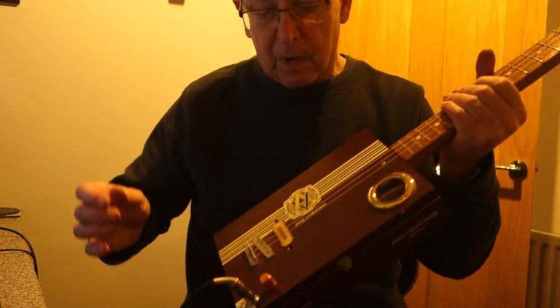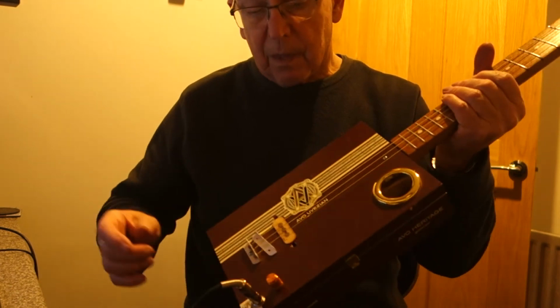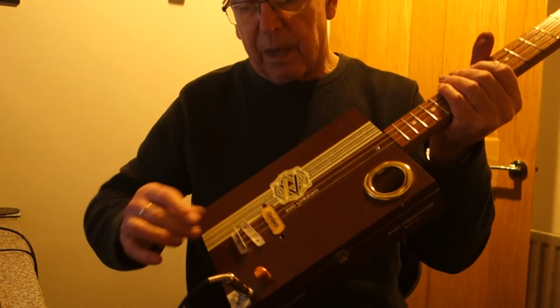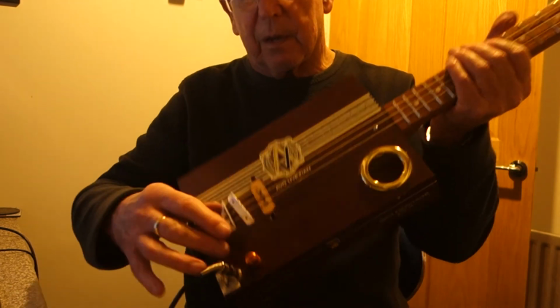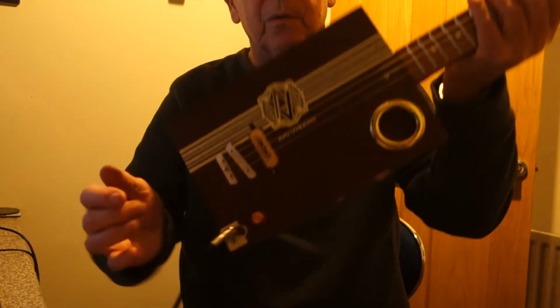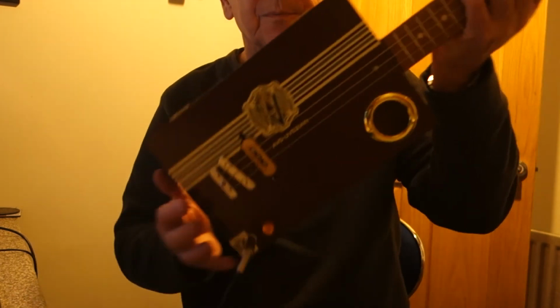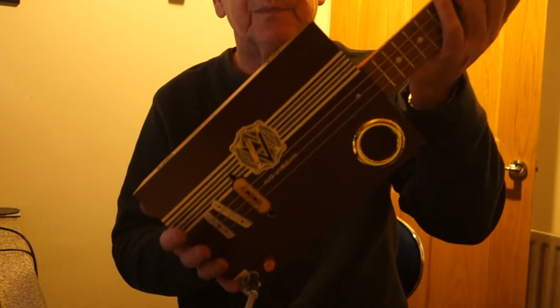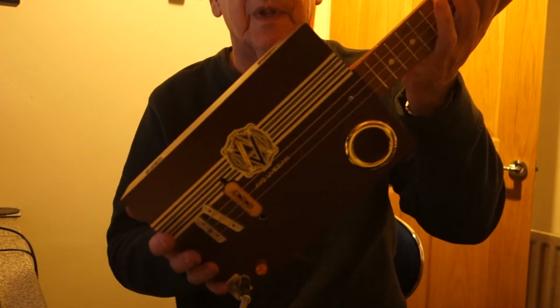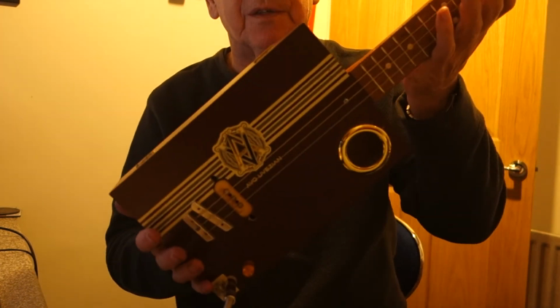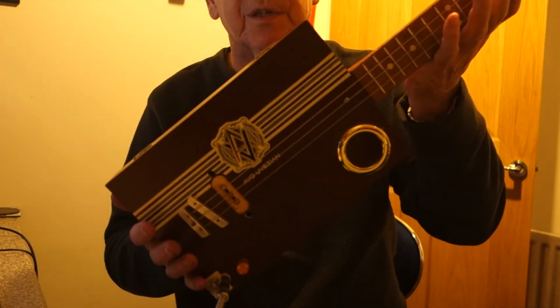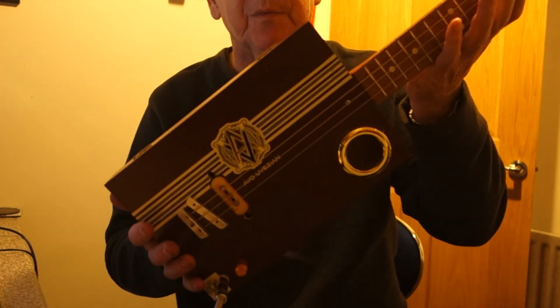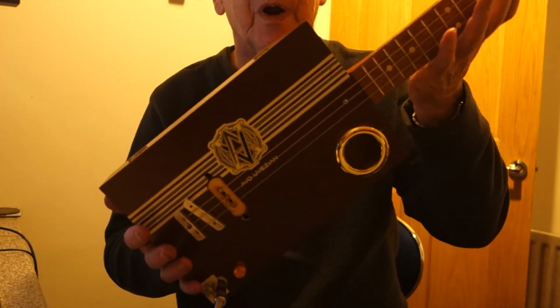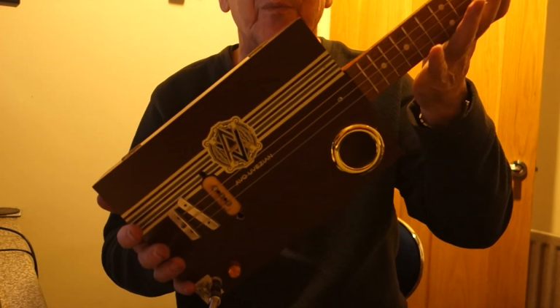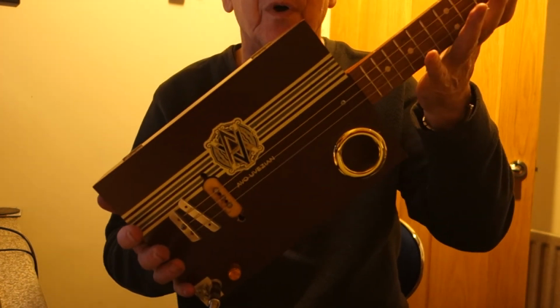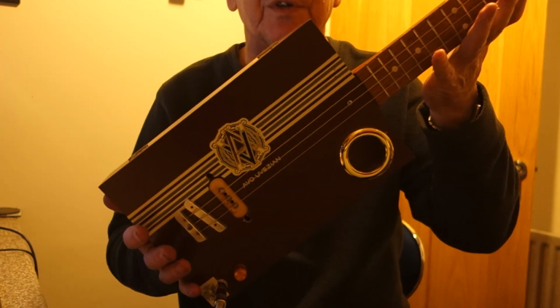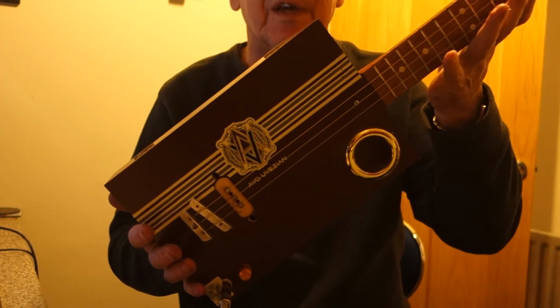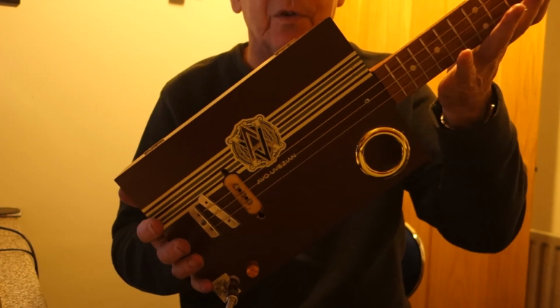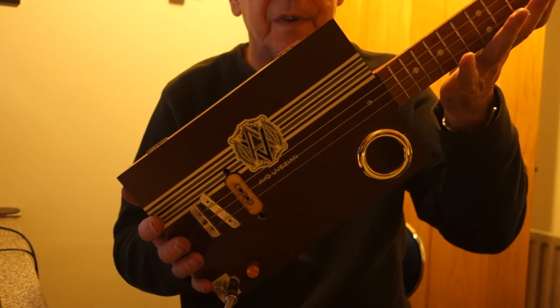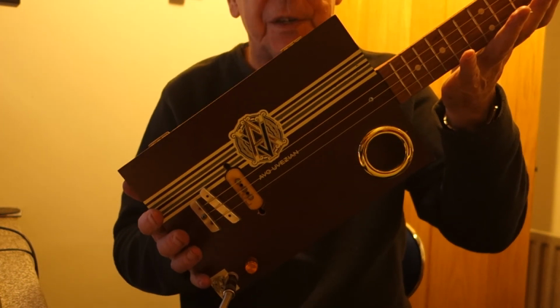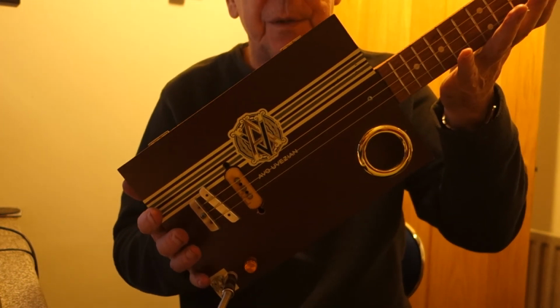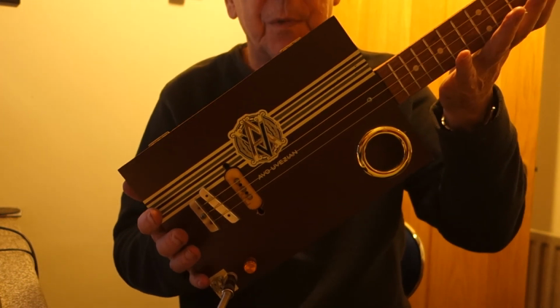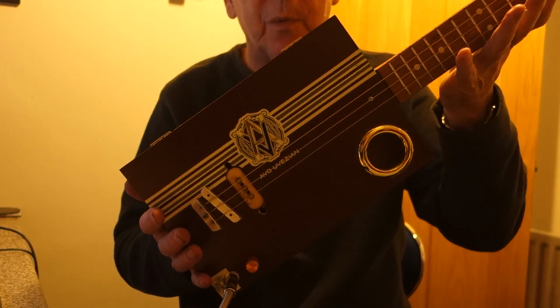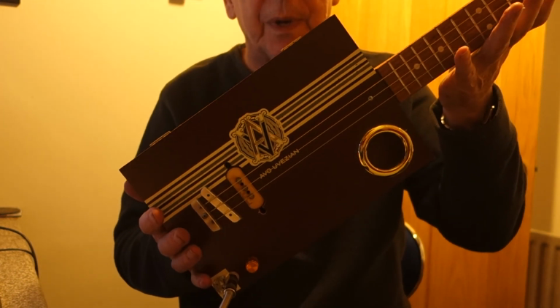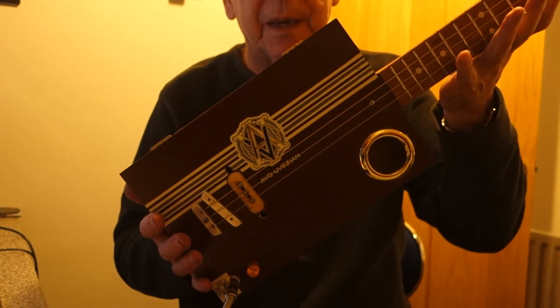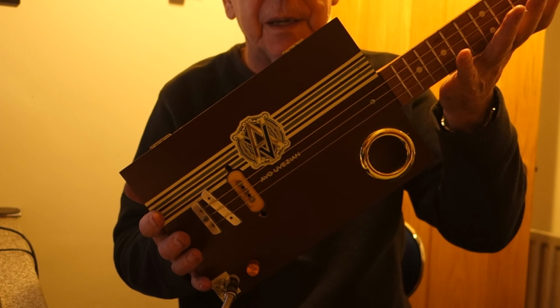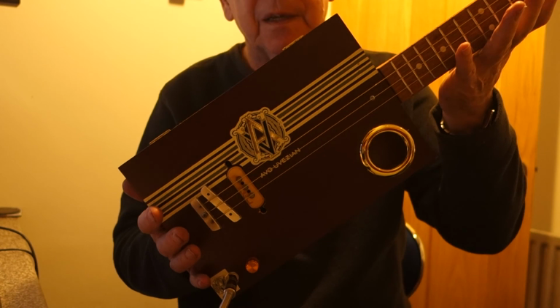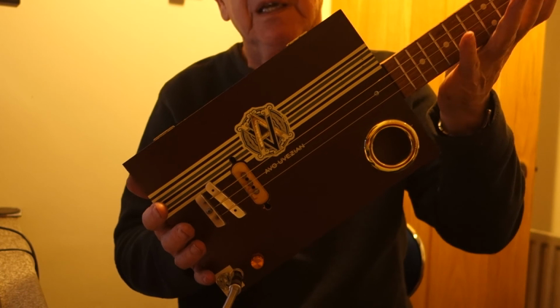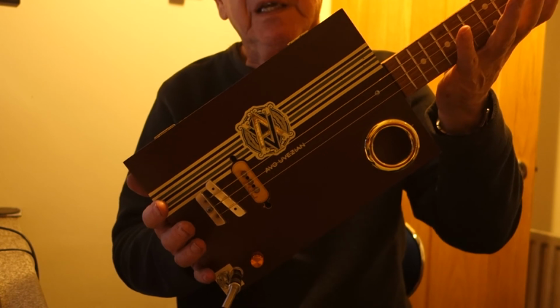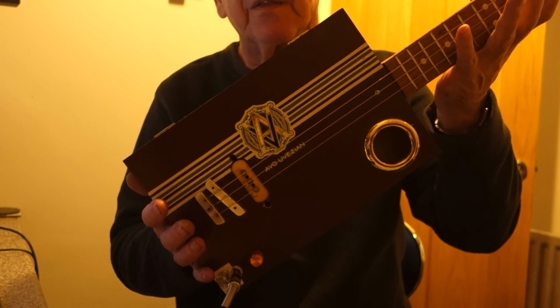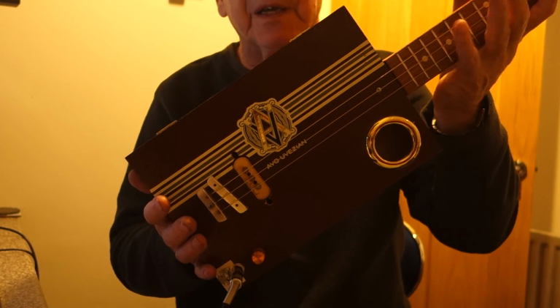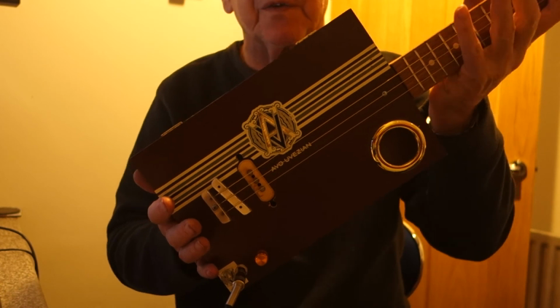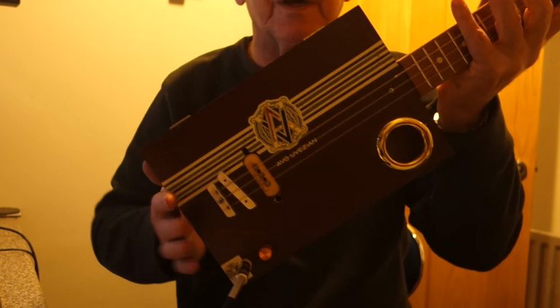There you go, that's the Brown Box Evo Vezion. Hope you like it. Thanks for looking.